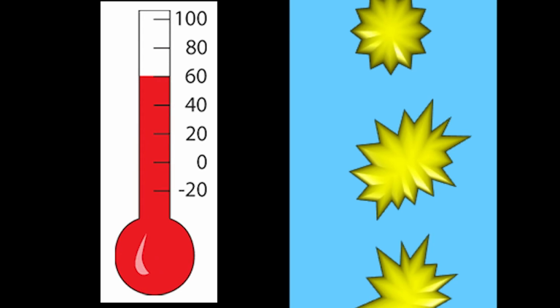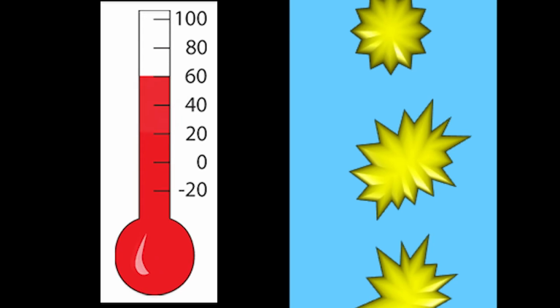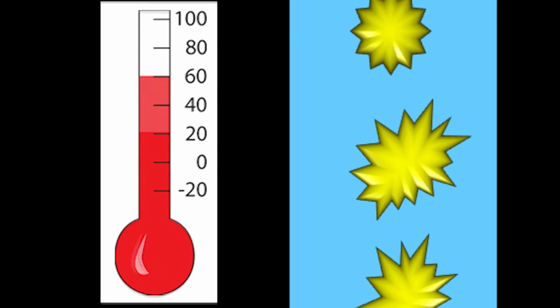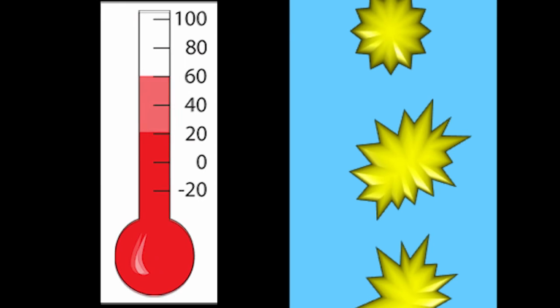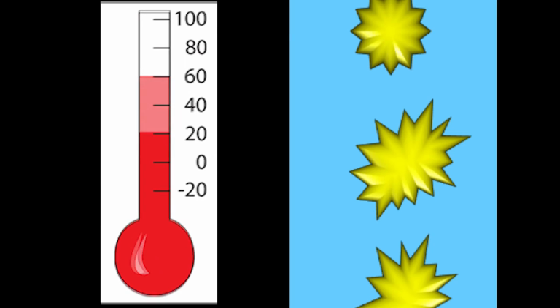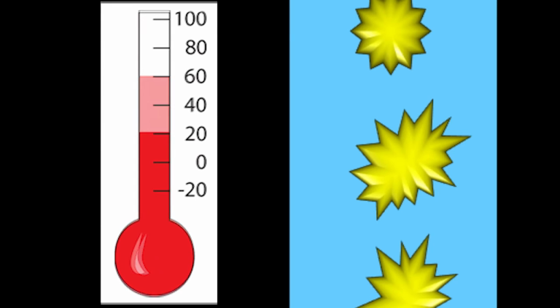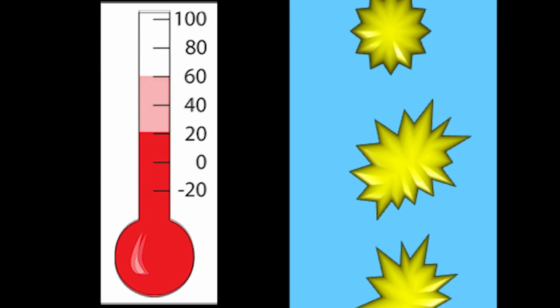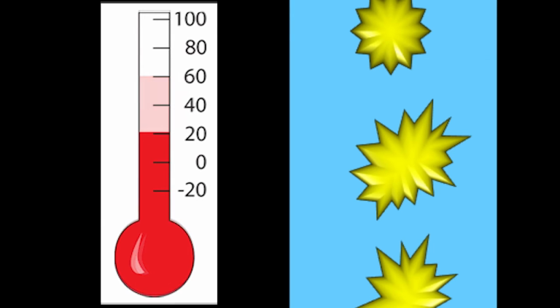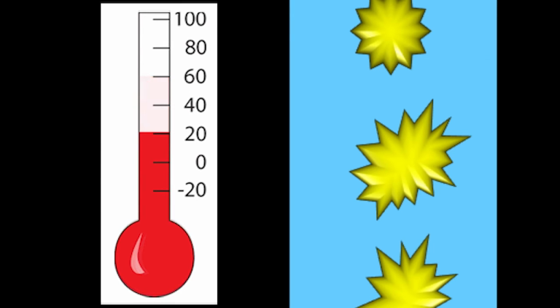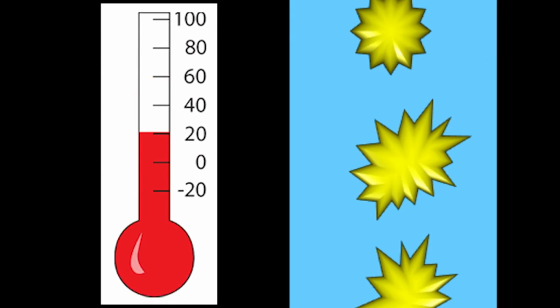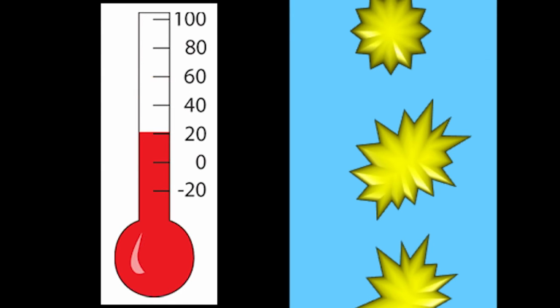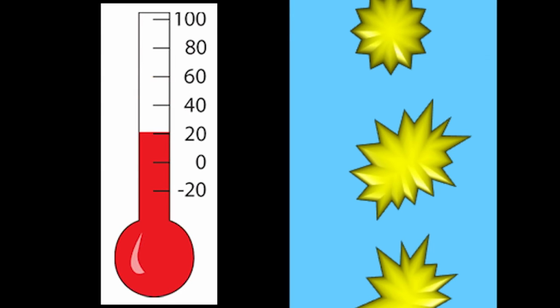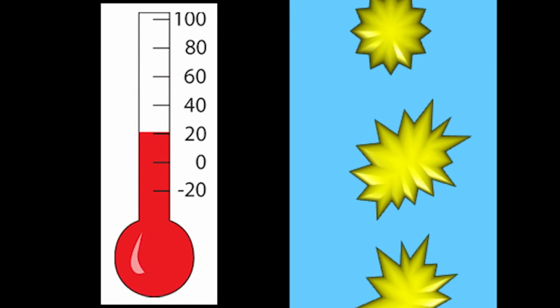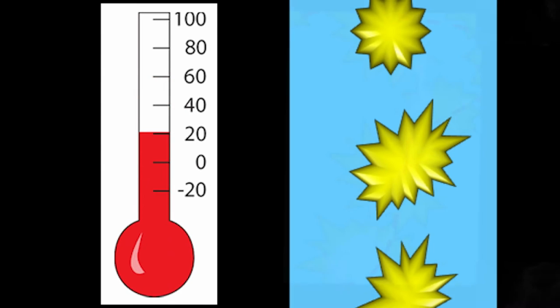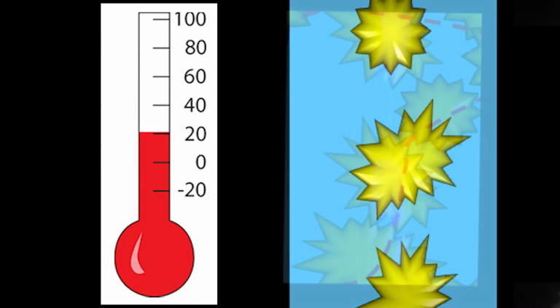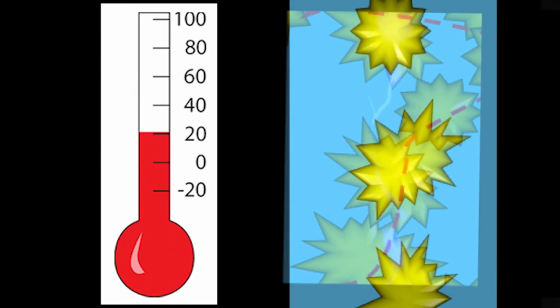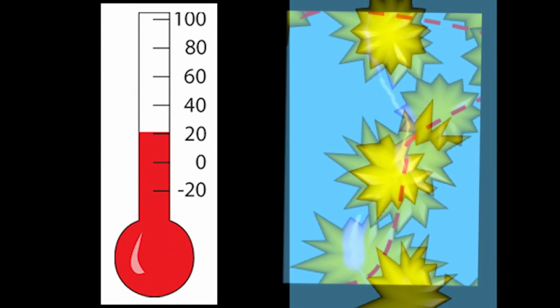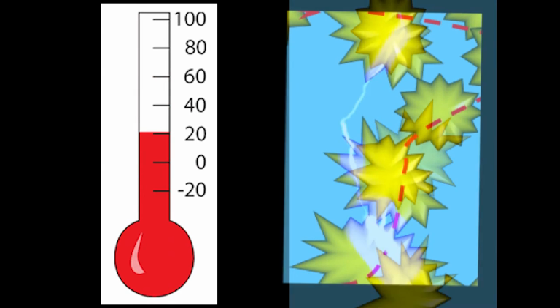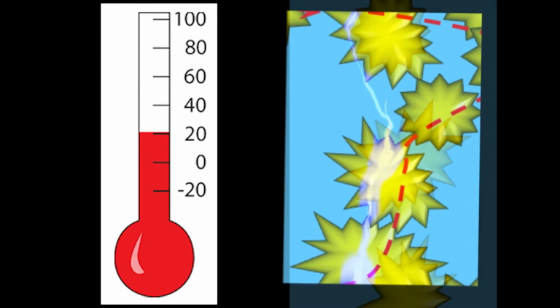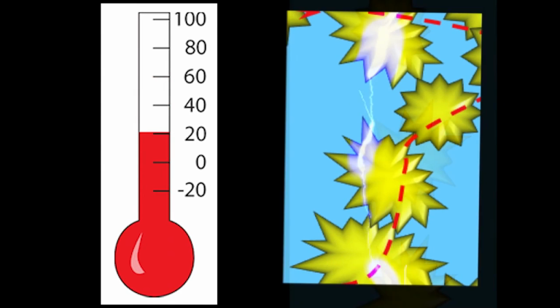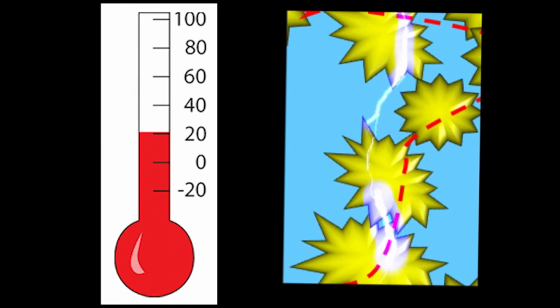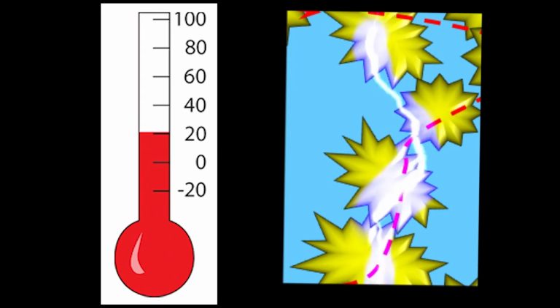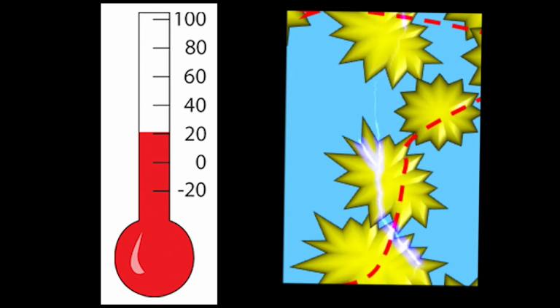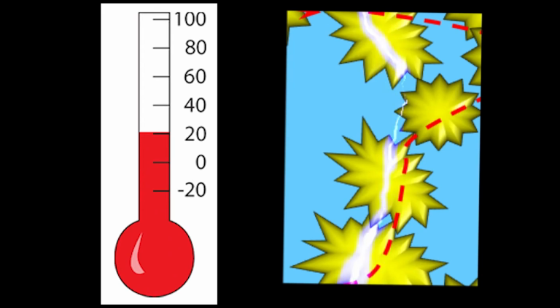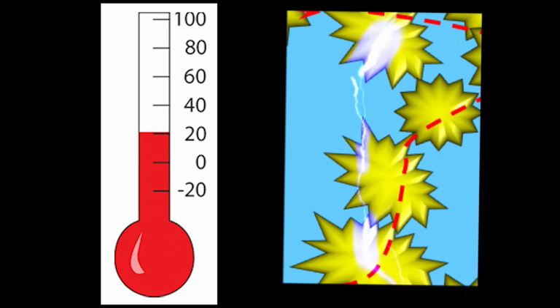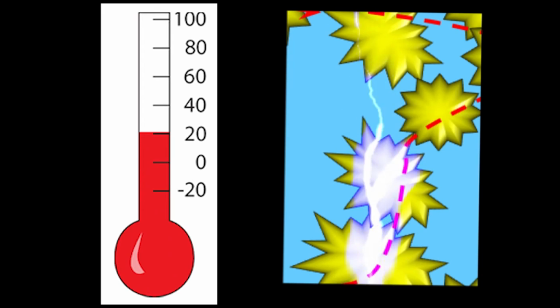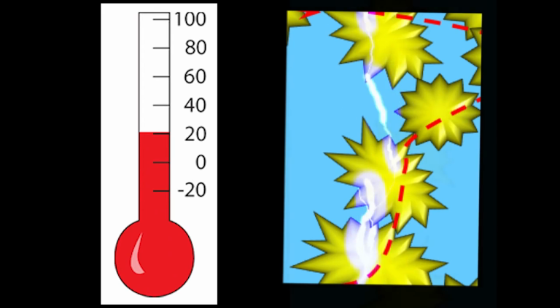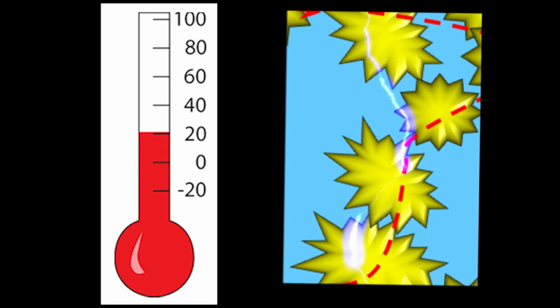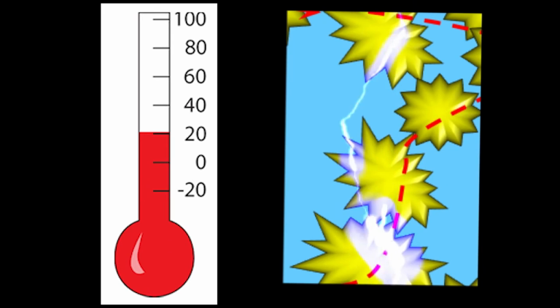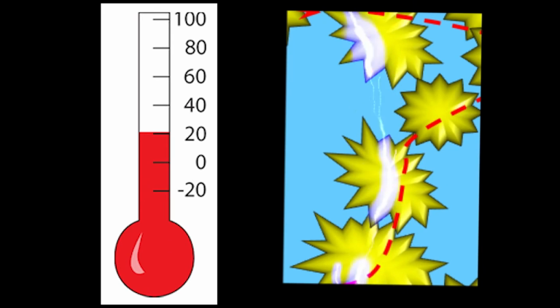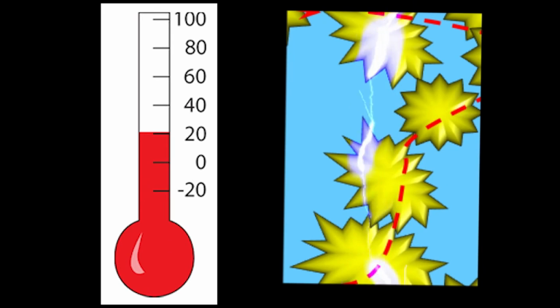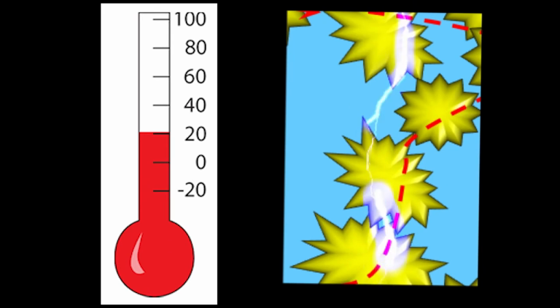Once the battery cools down, this polymer will allow the battery to run normally again.